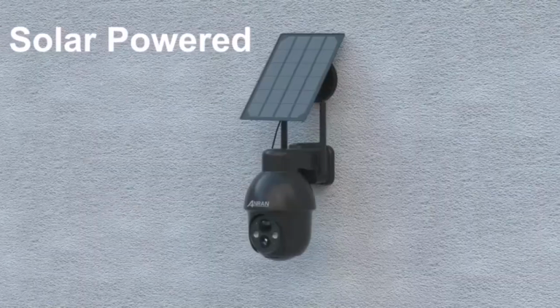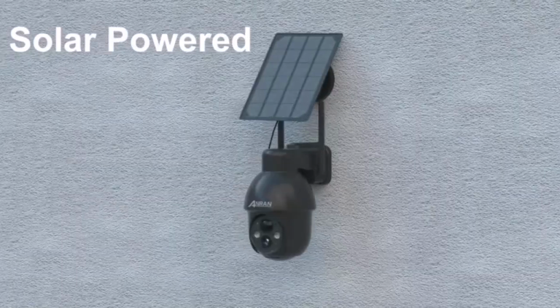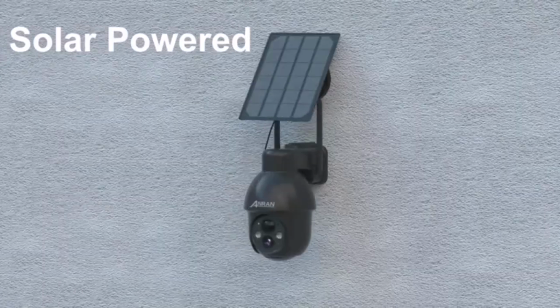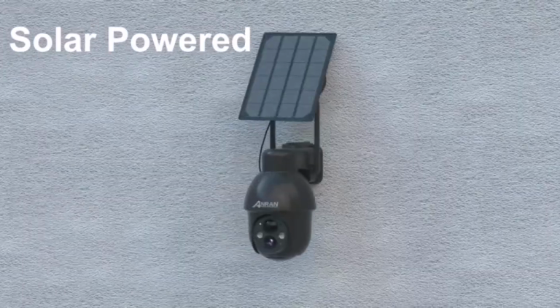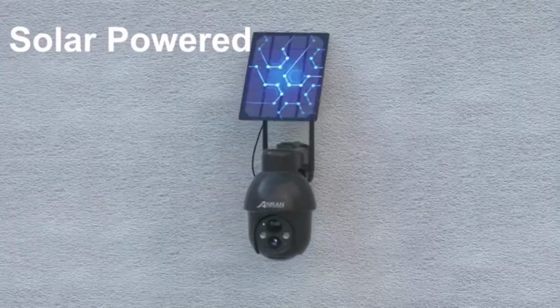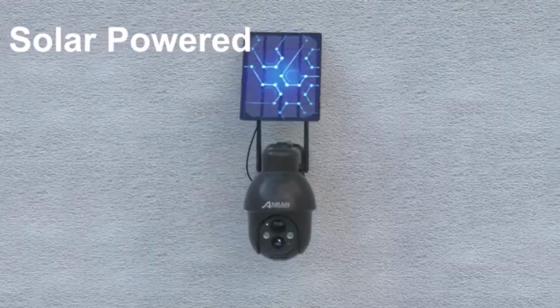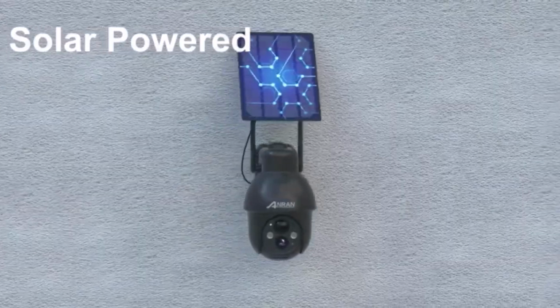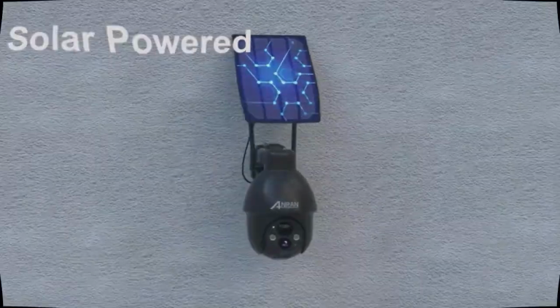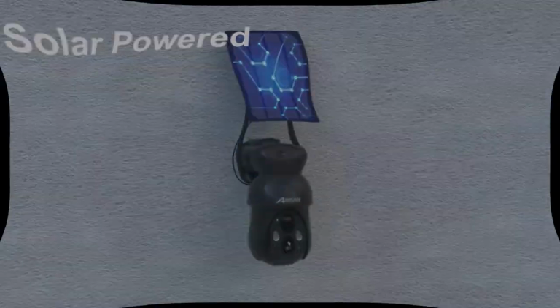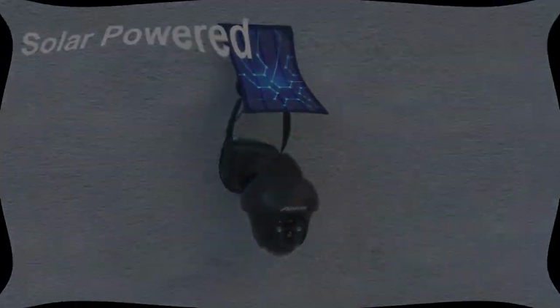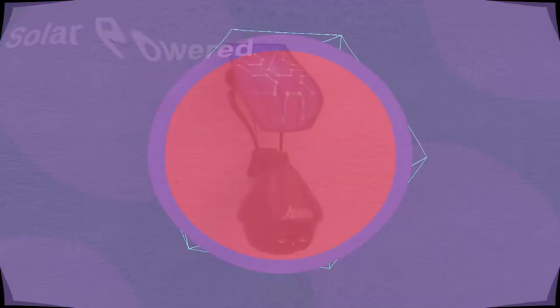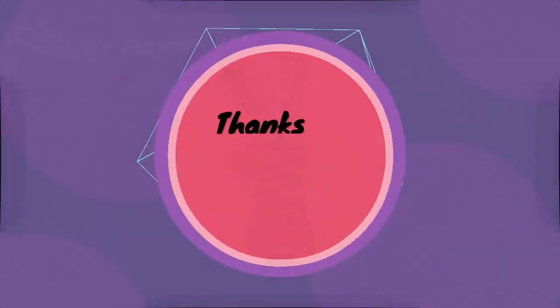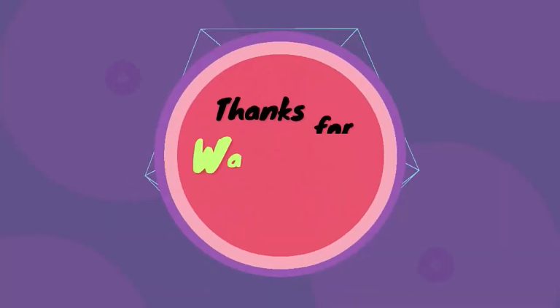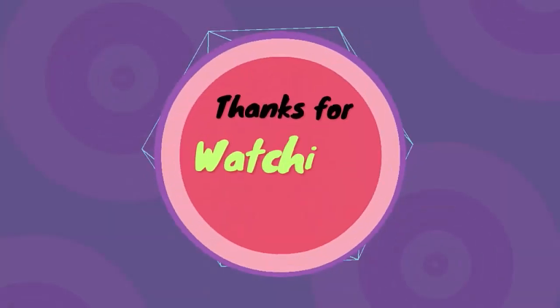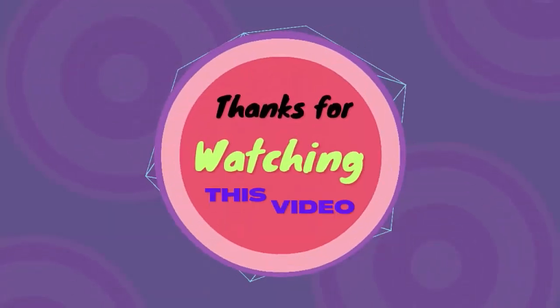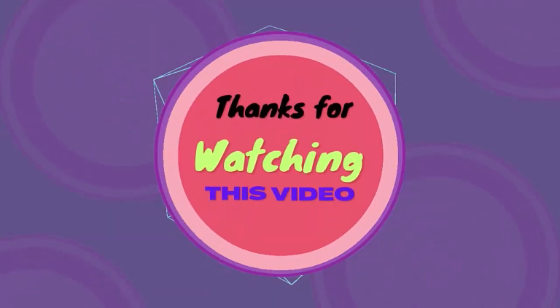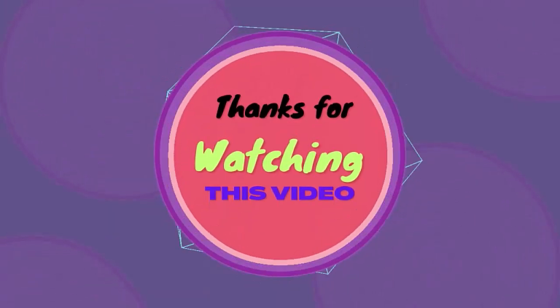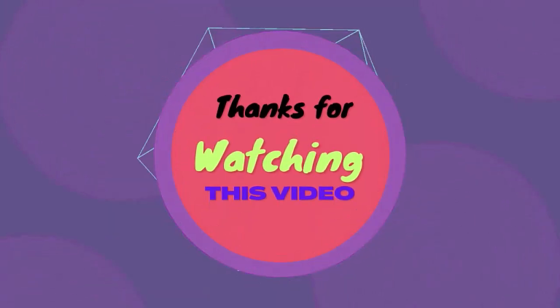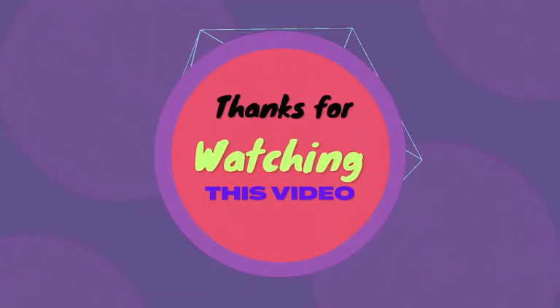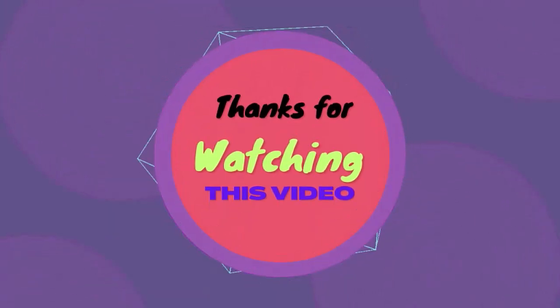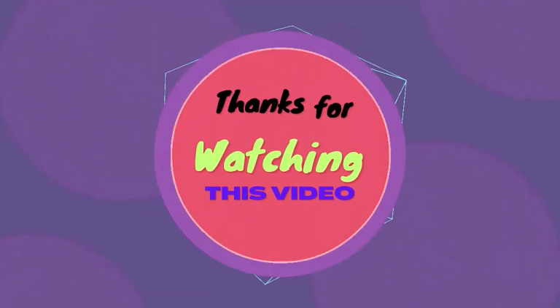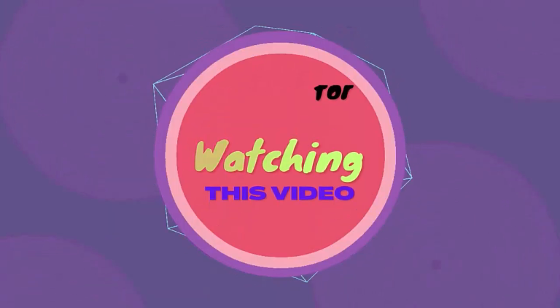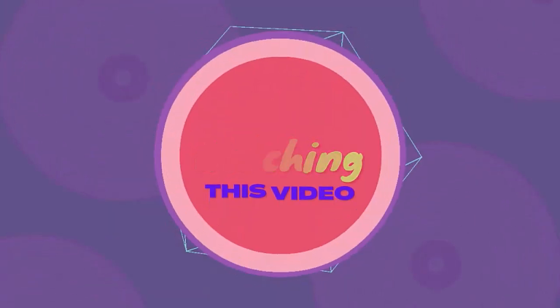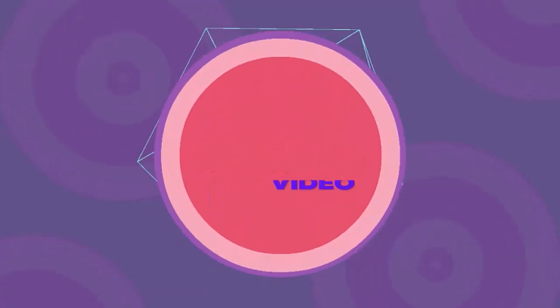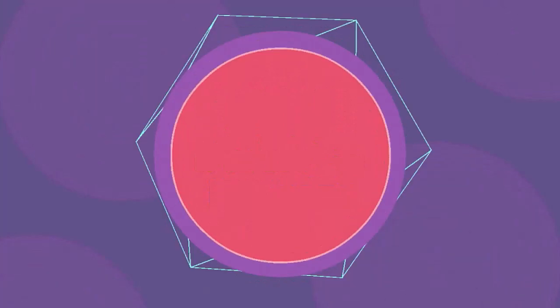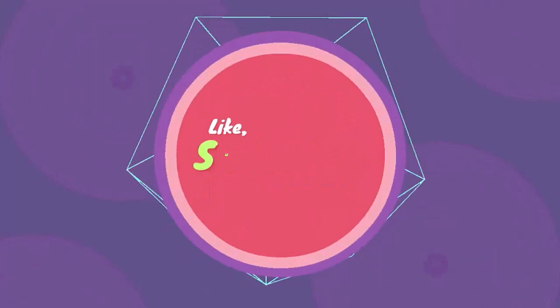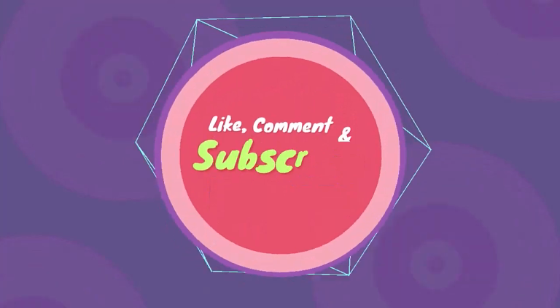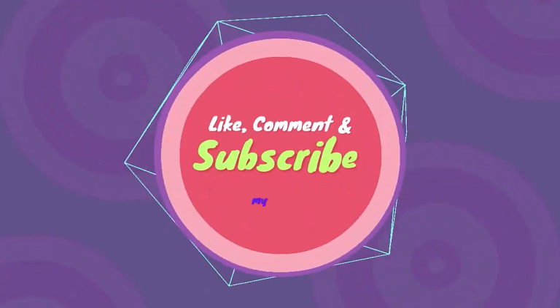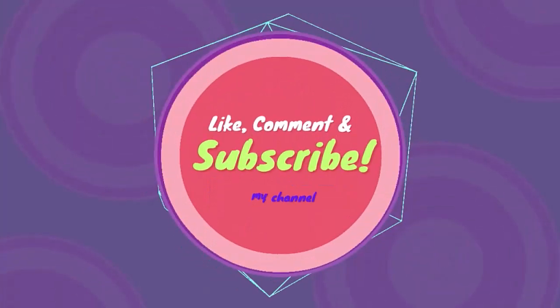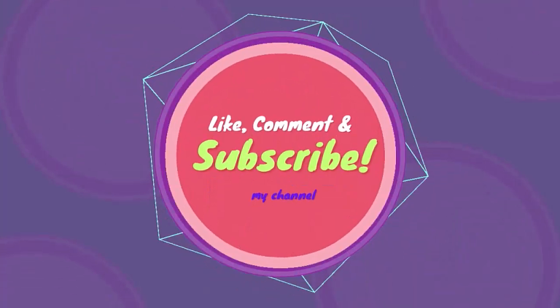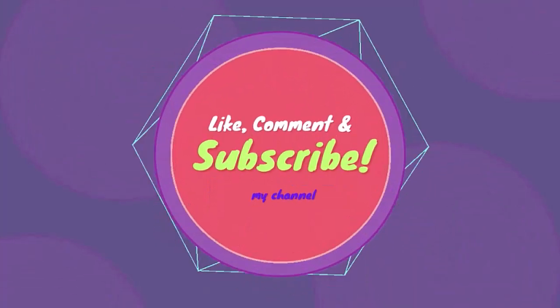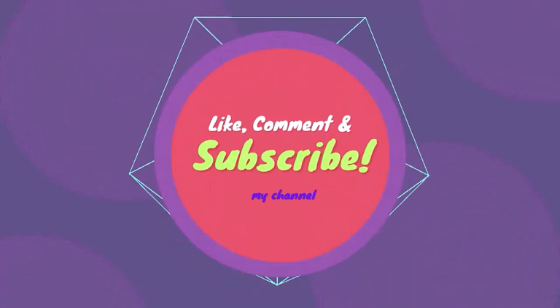Thanks for watching this video — like, comment, and subscribe.